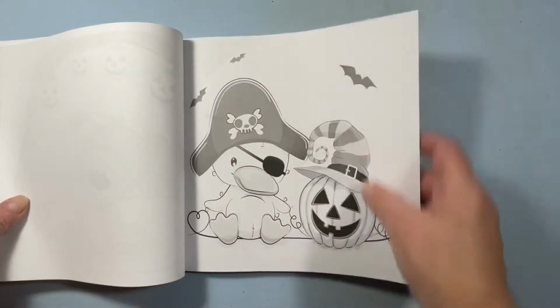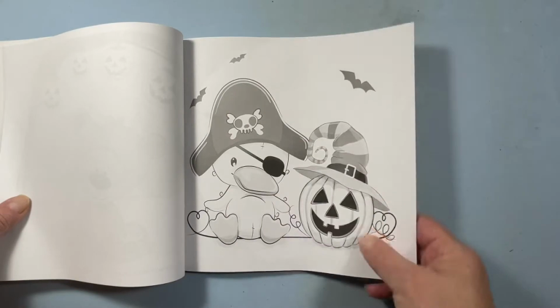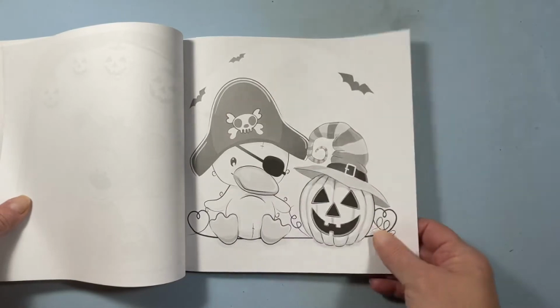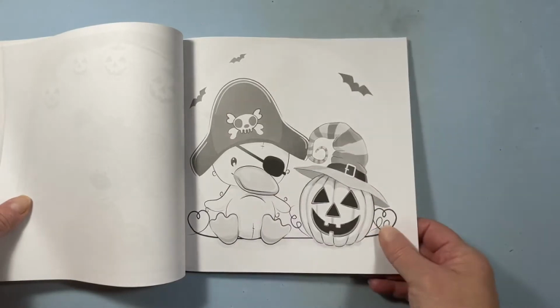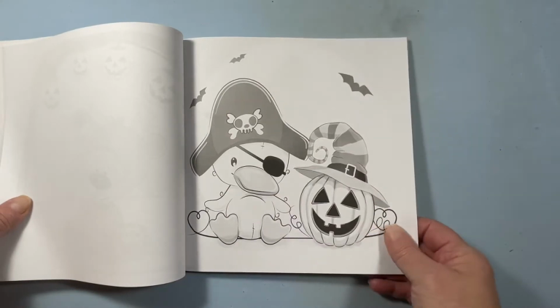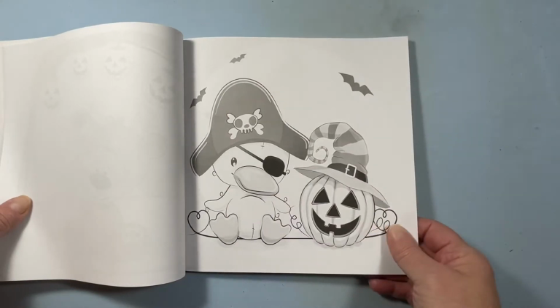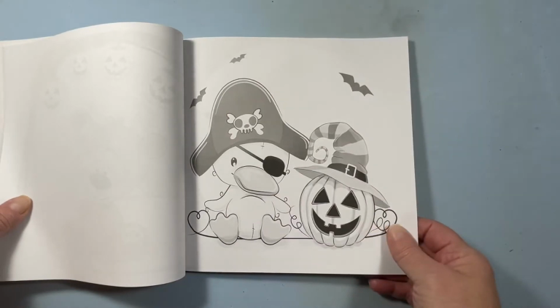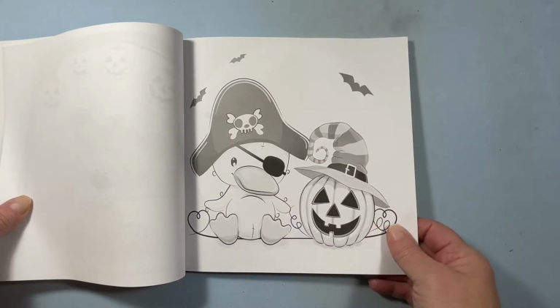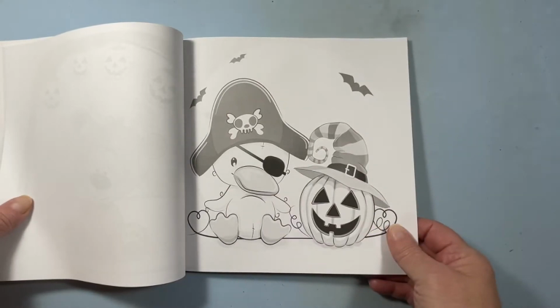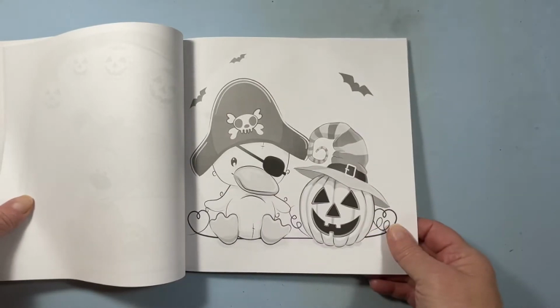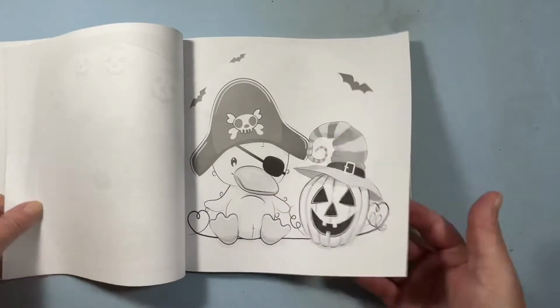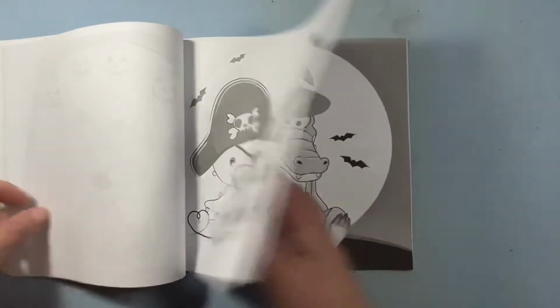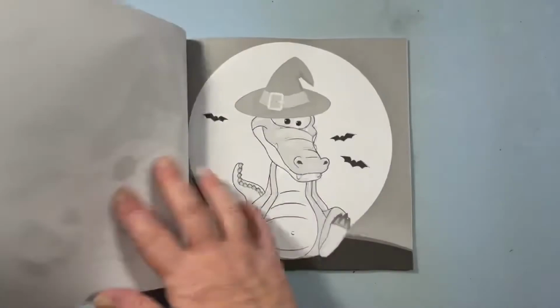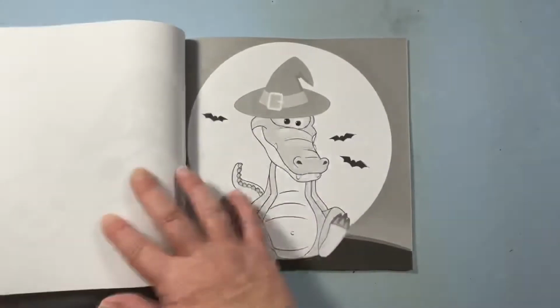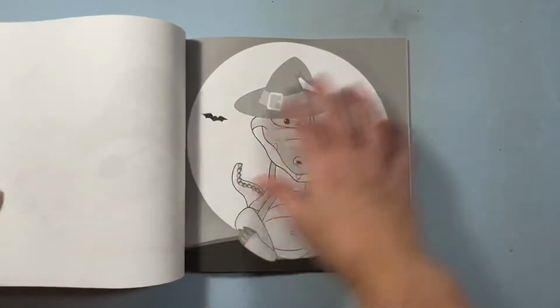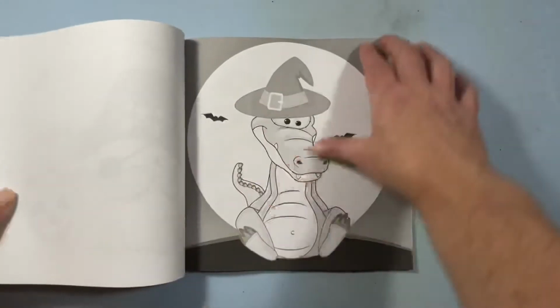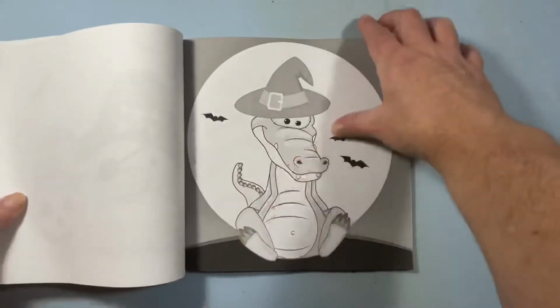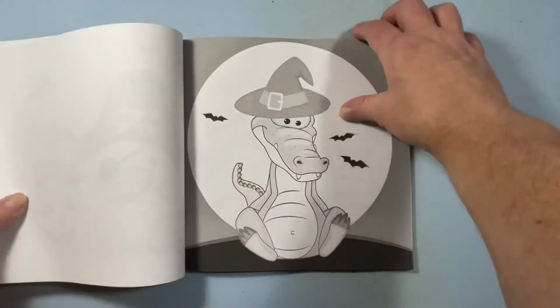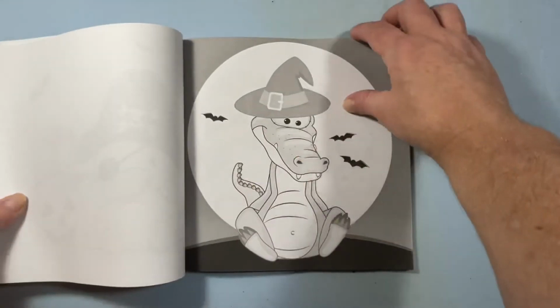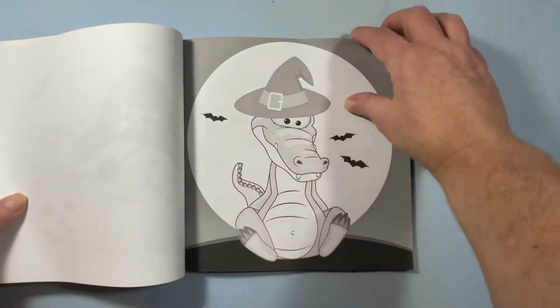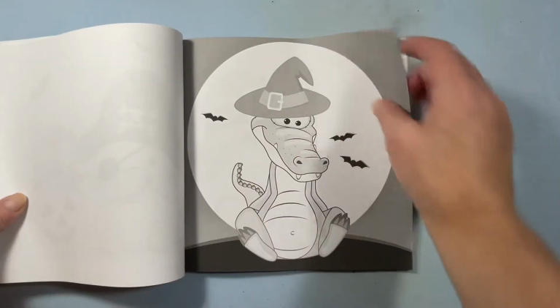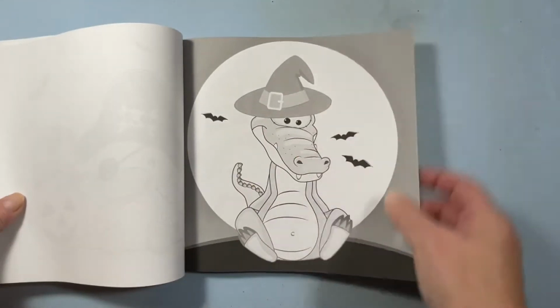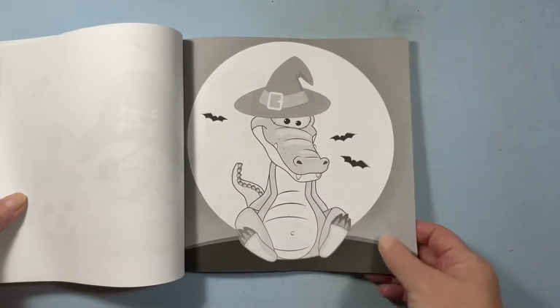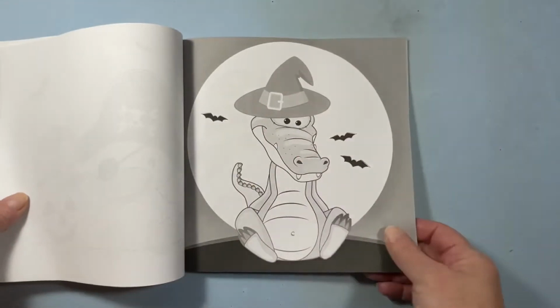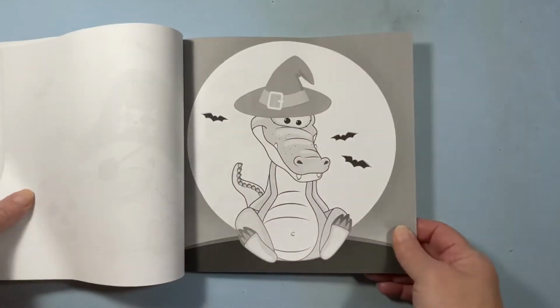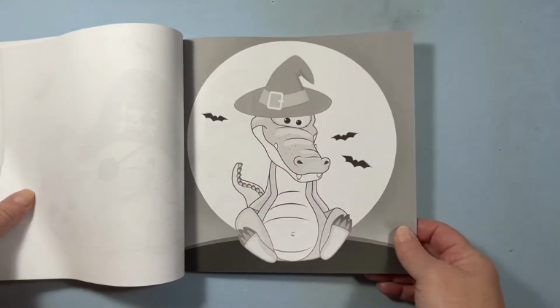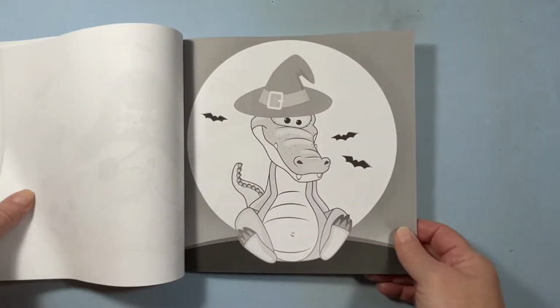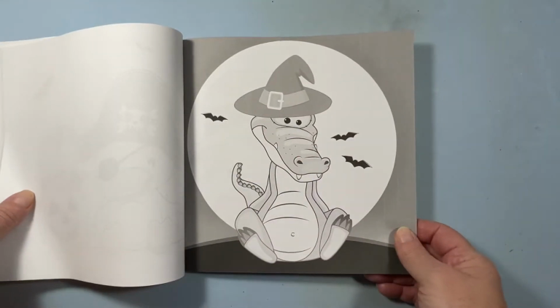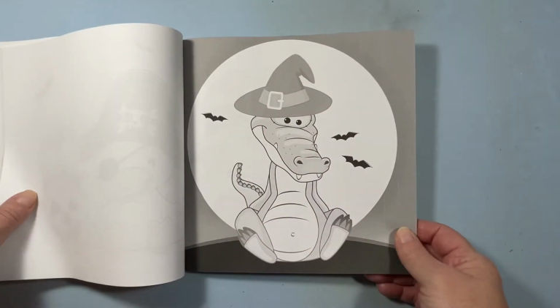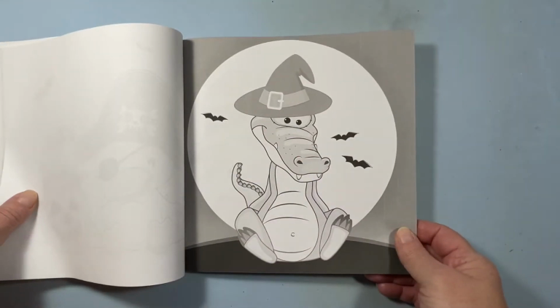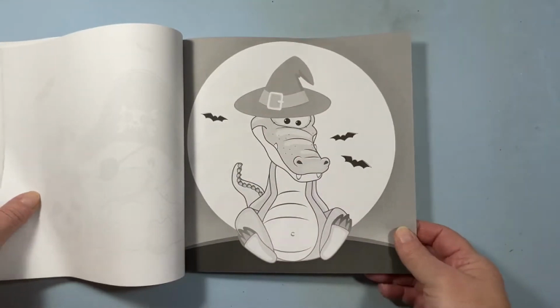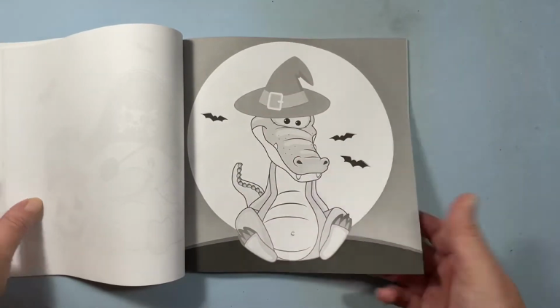Pirate duck. Oh my gosh. Witch alligator.